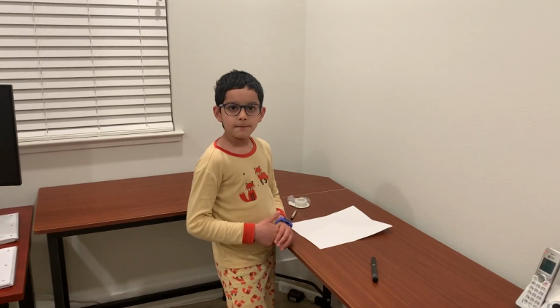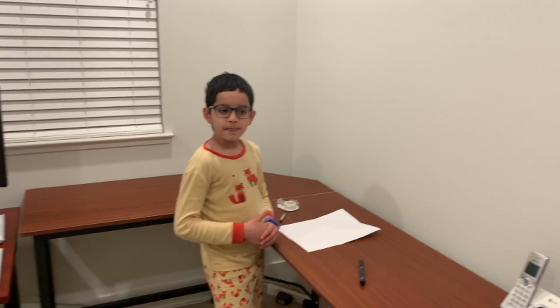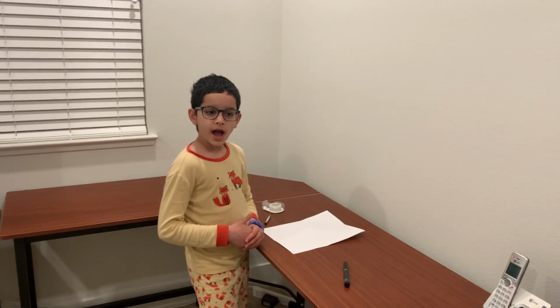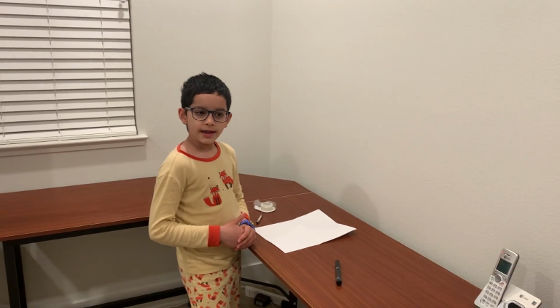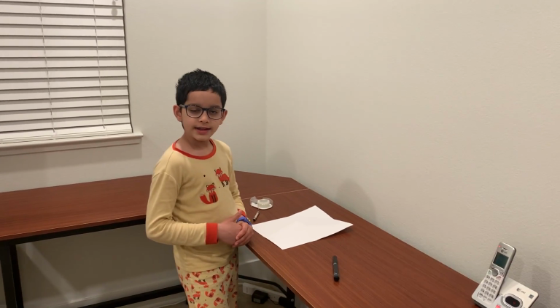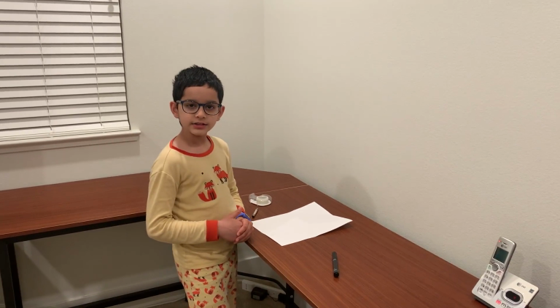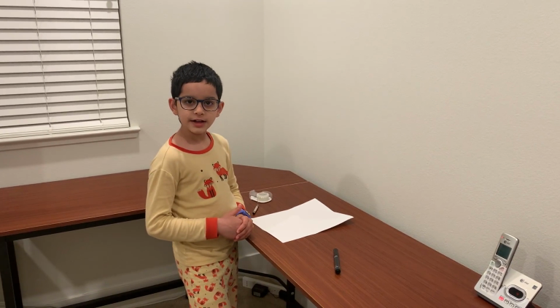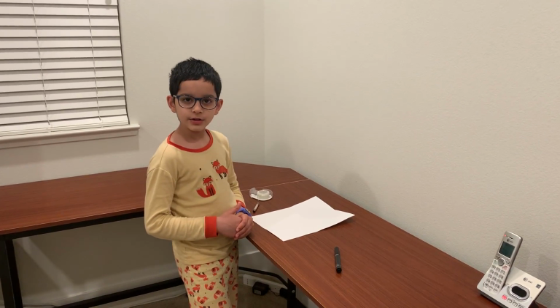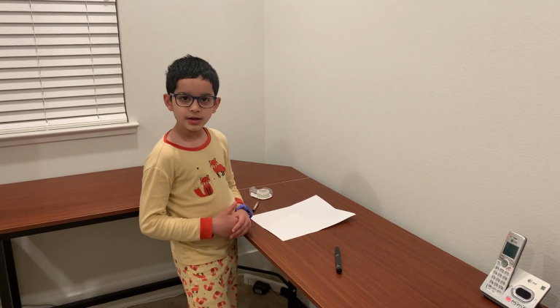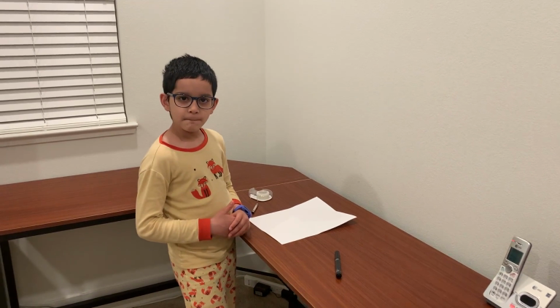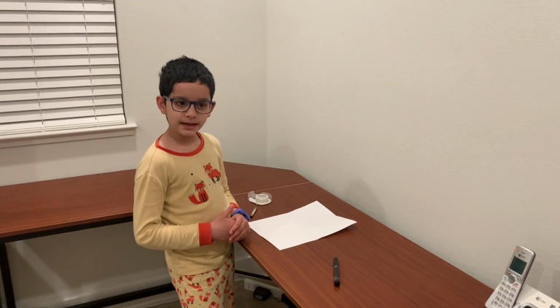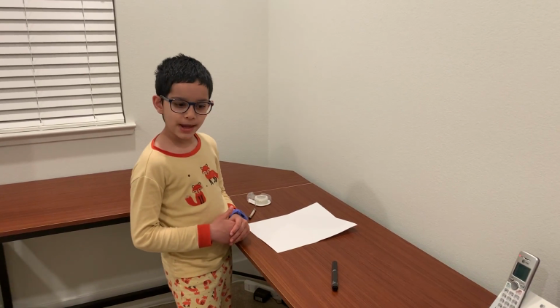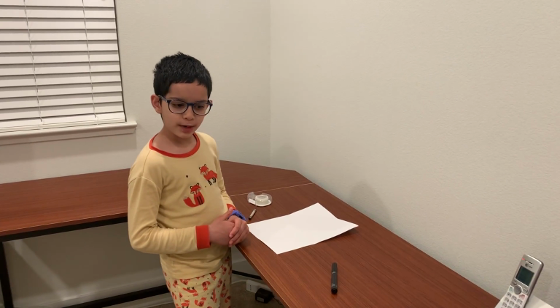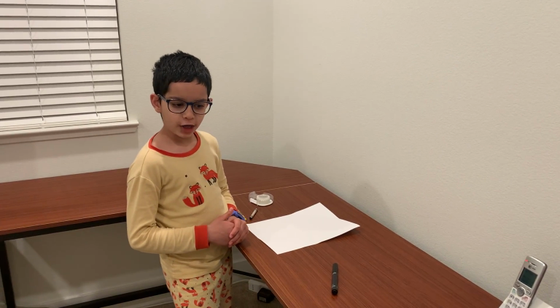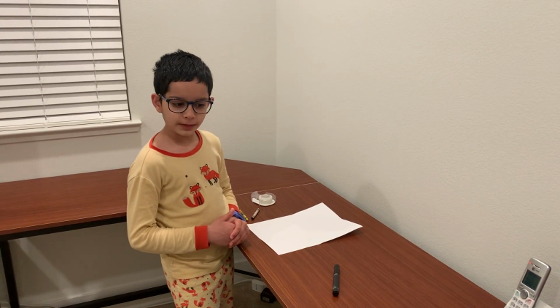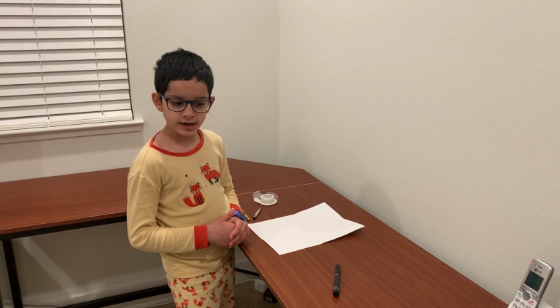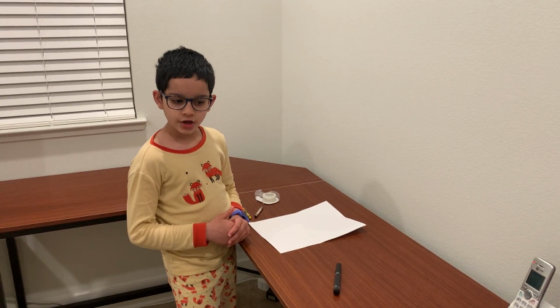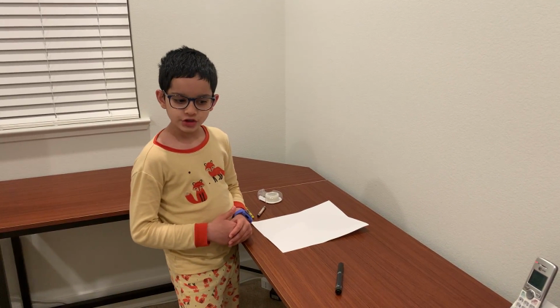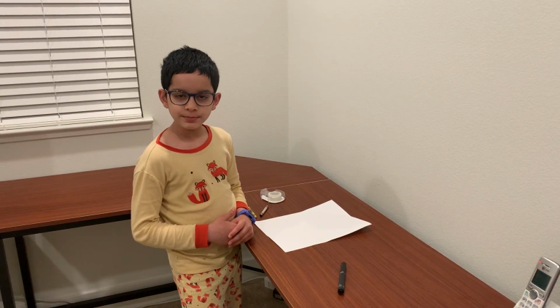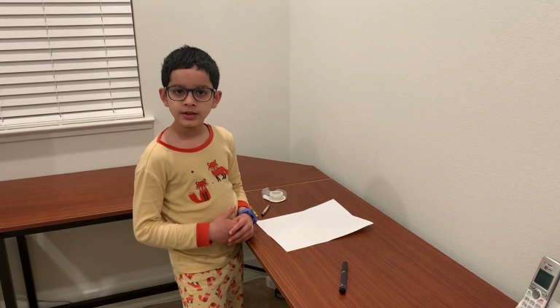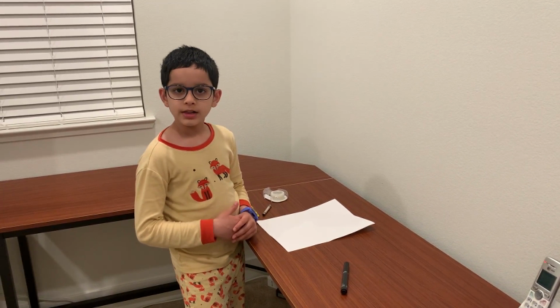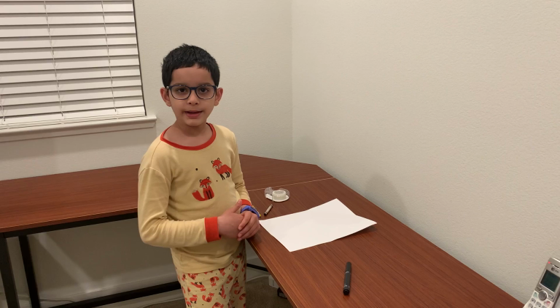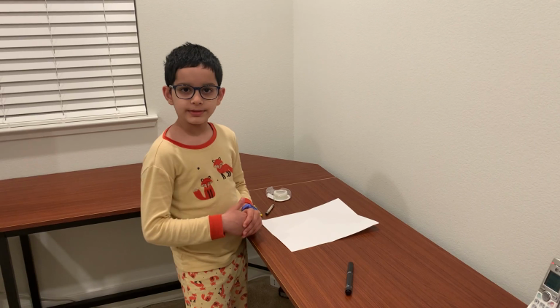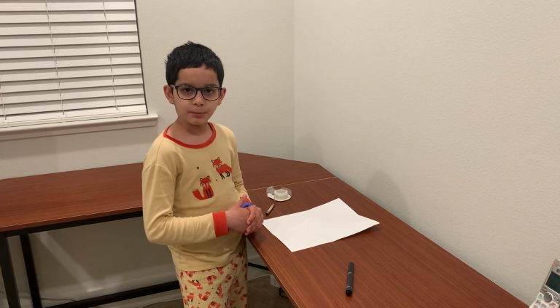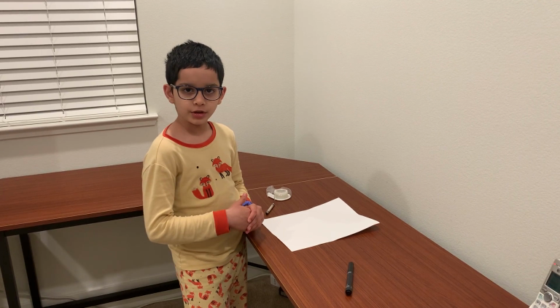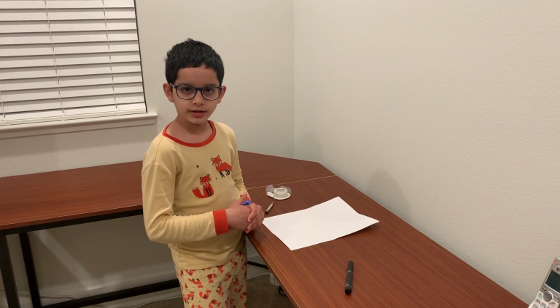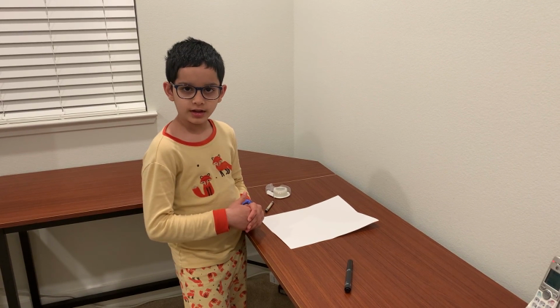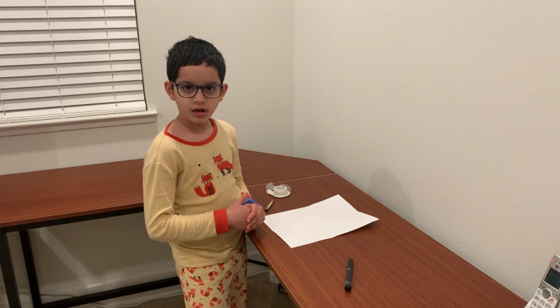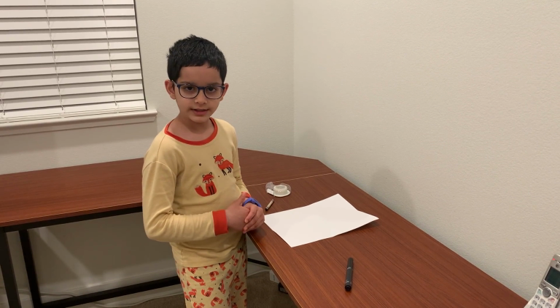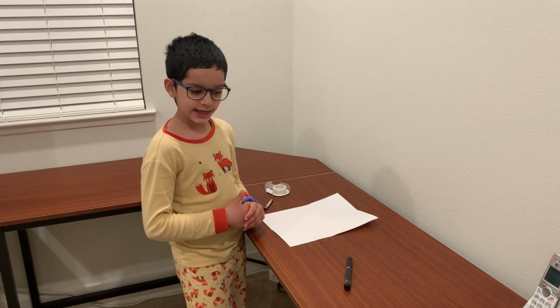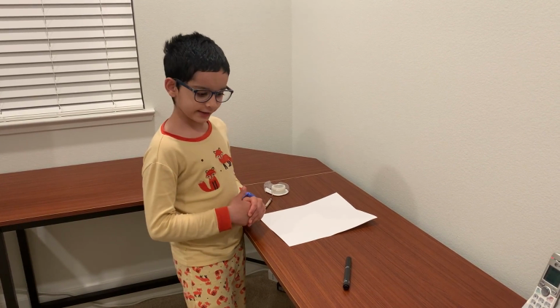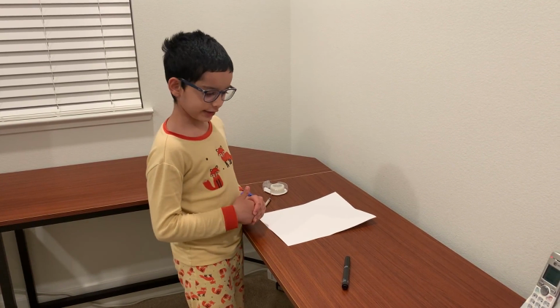Hi, here's how you make a paper airplane shaped like the bird called an egret.